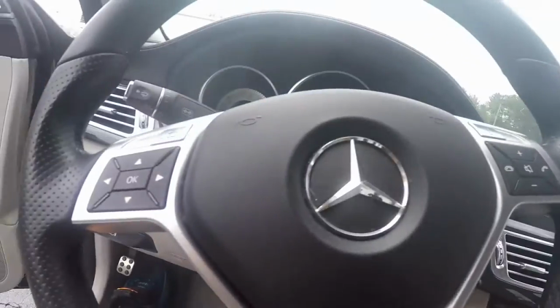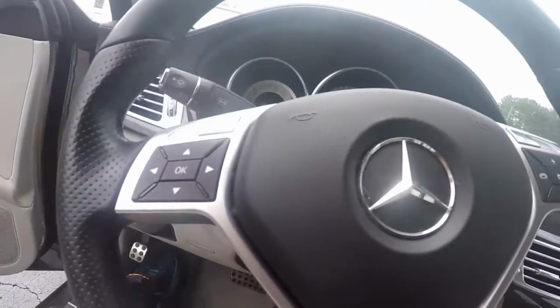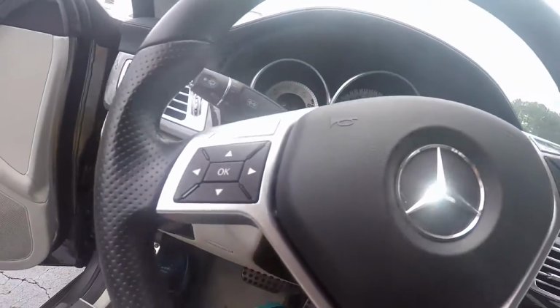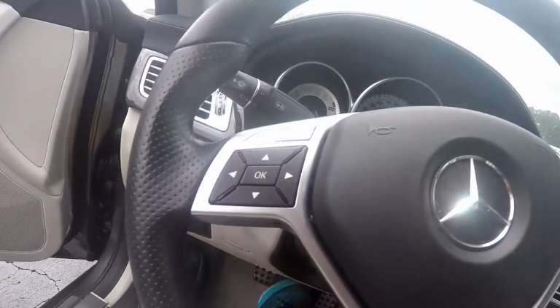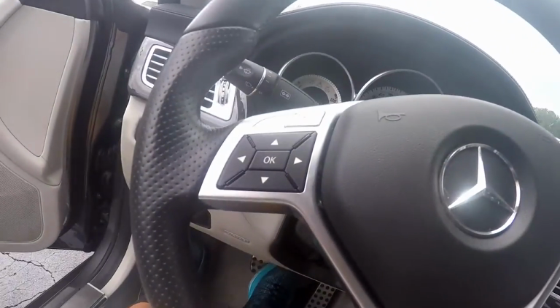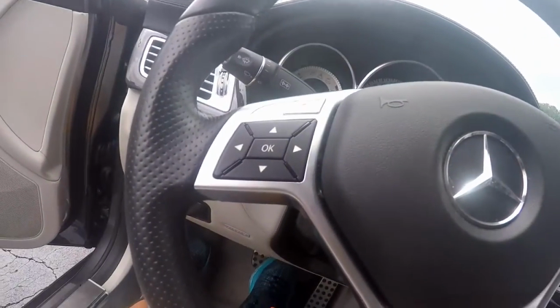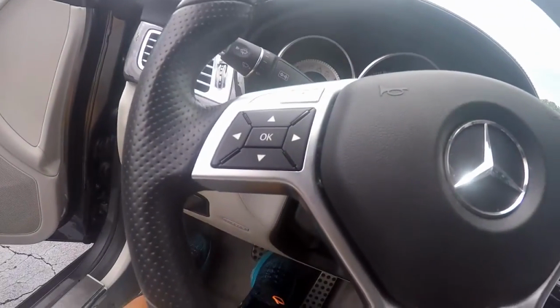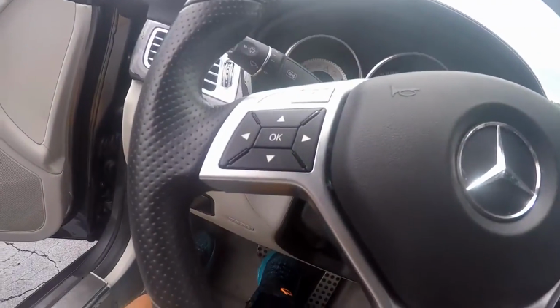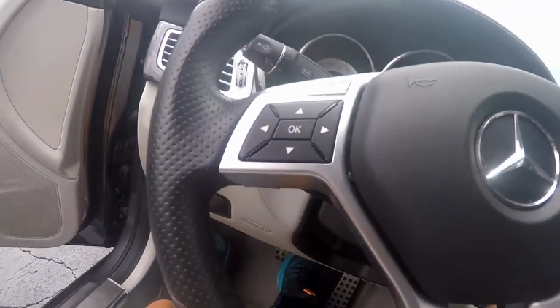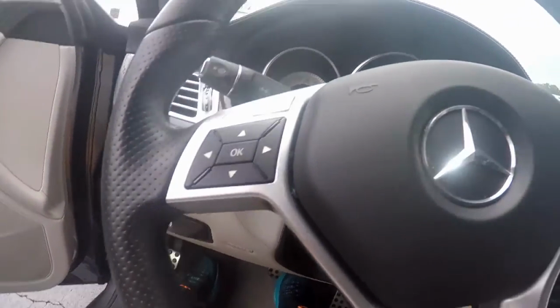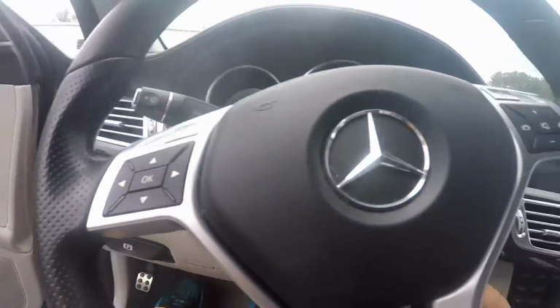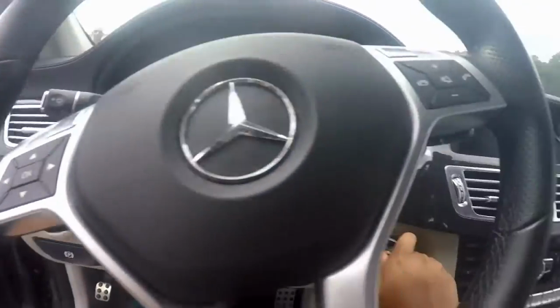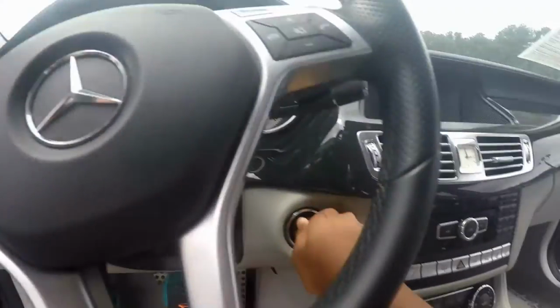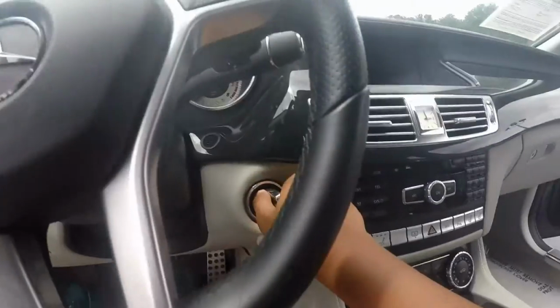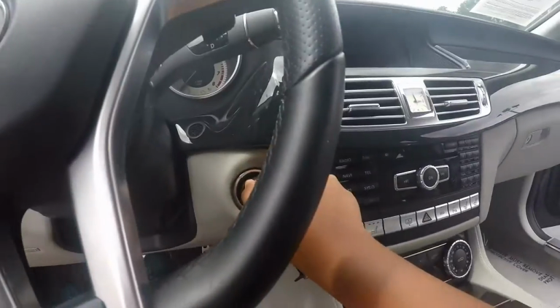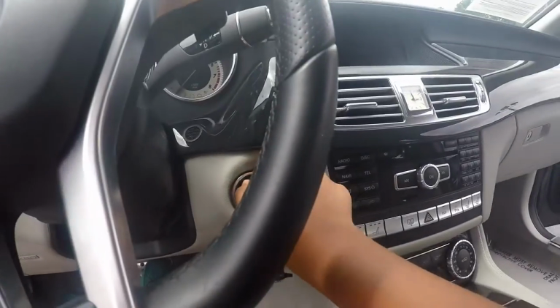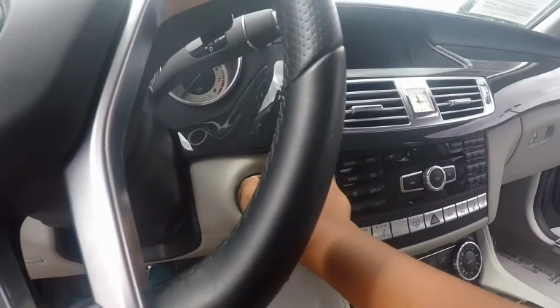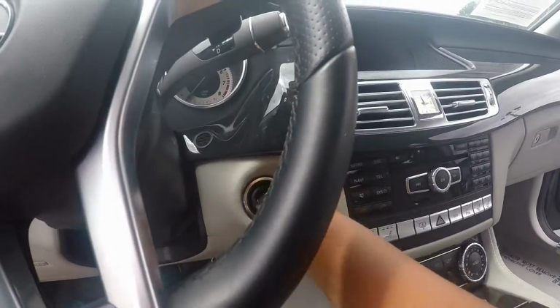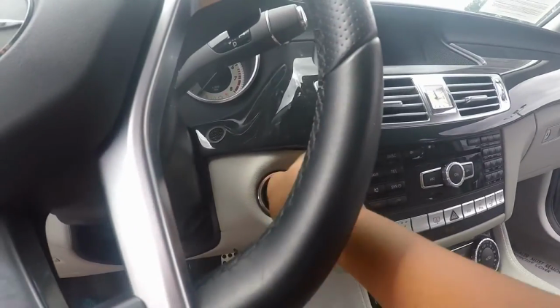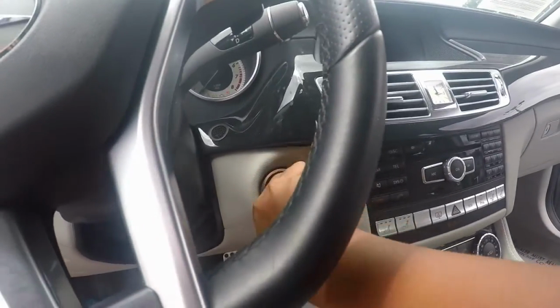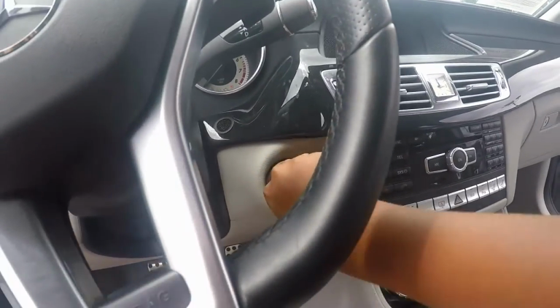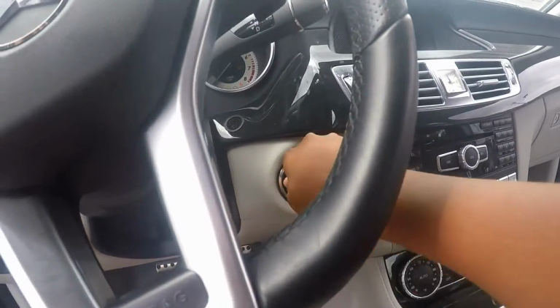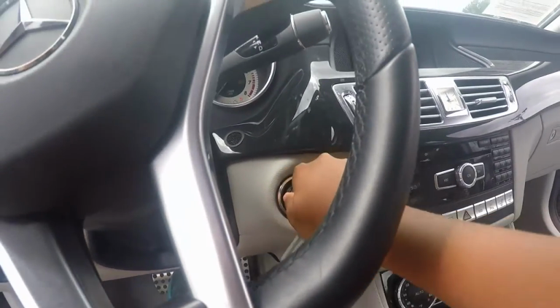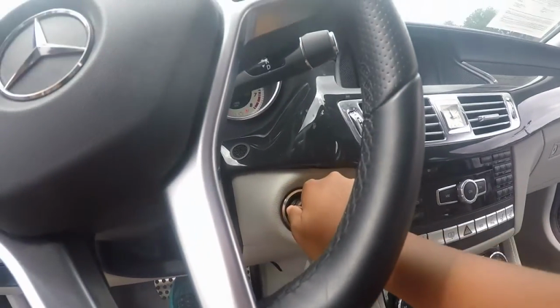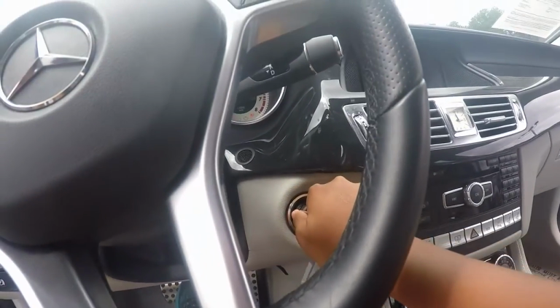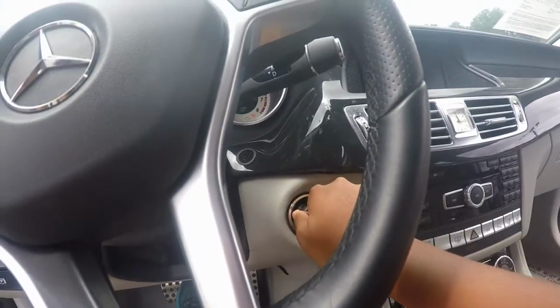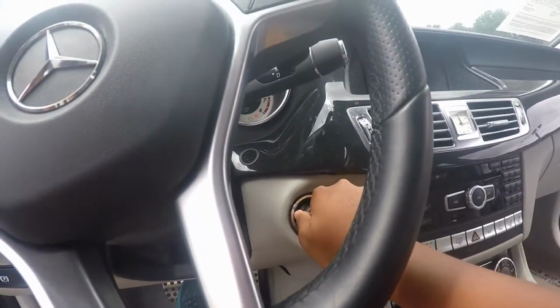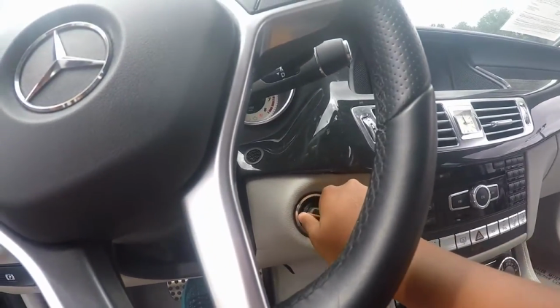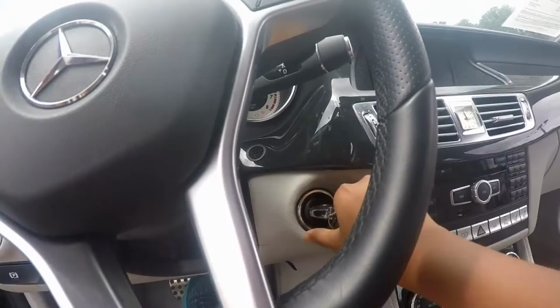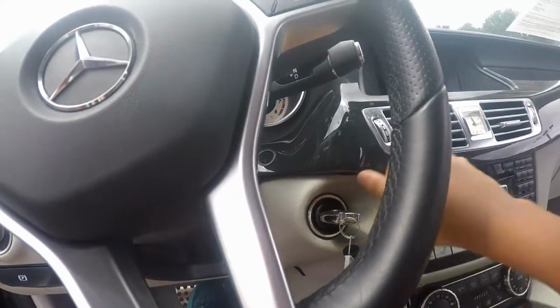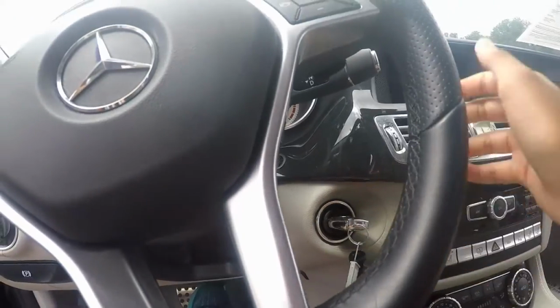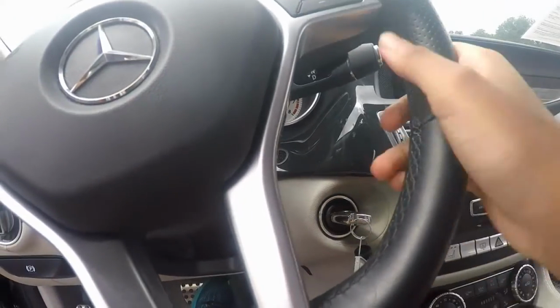Start it up — put your foot on the brake, stick the key in and start it up.